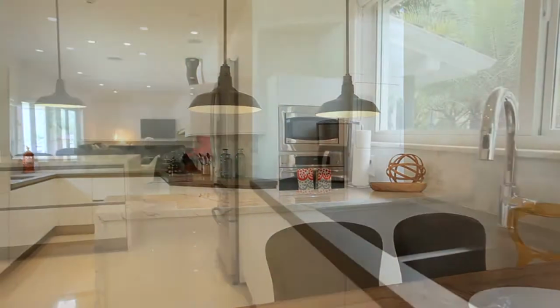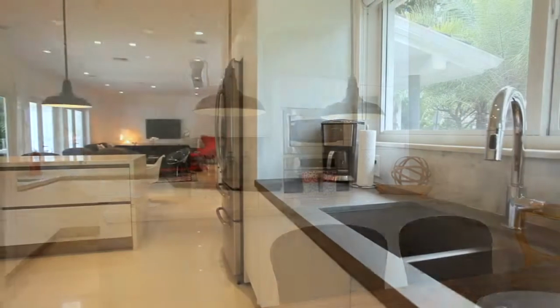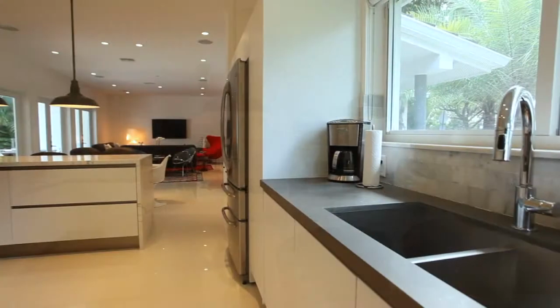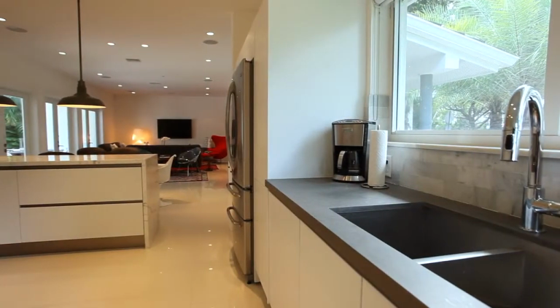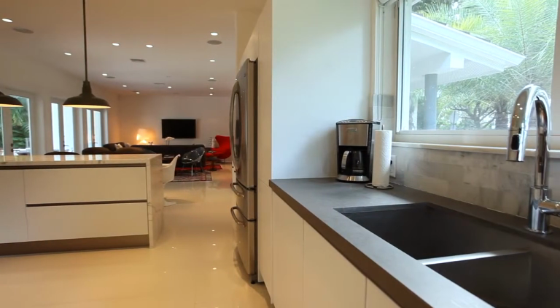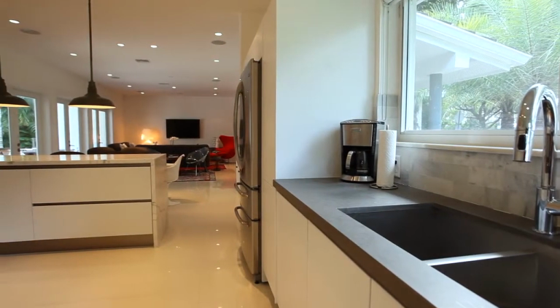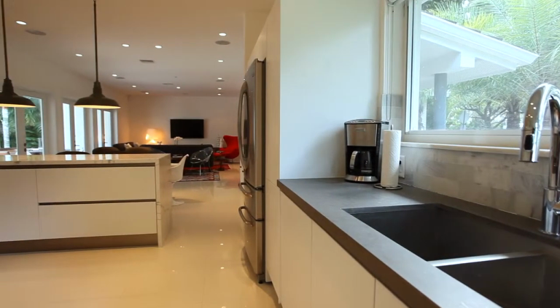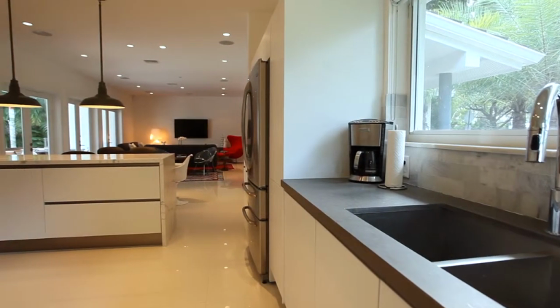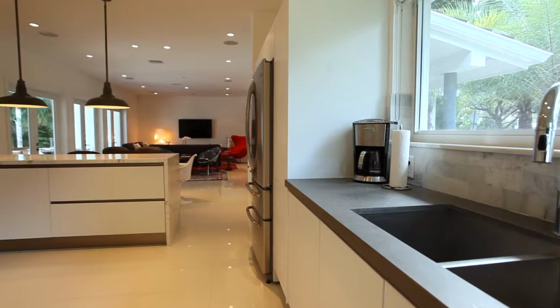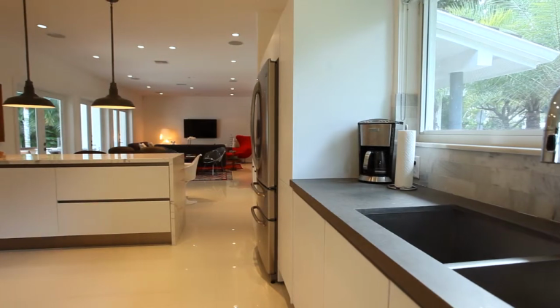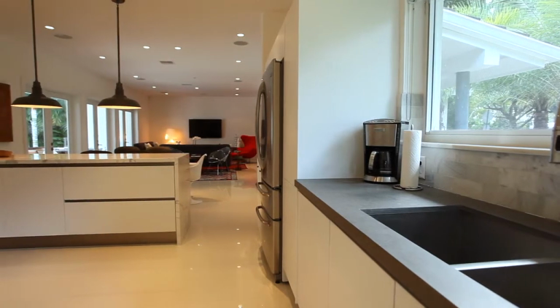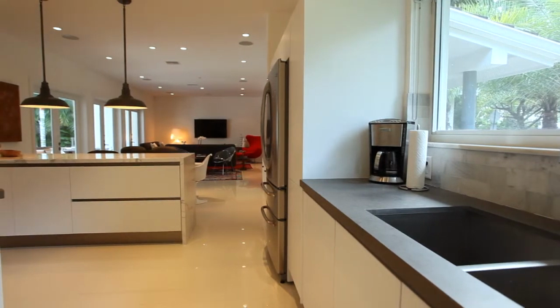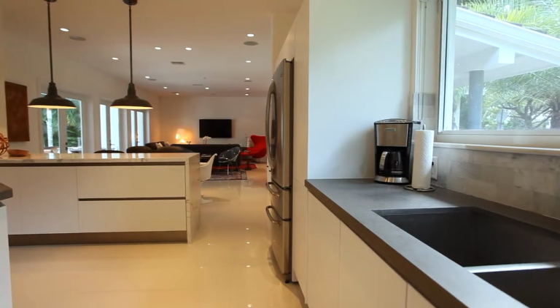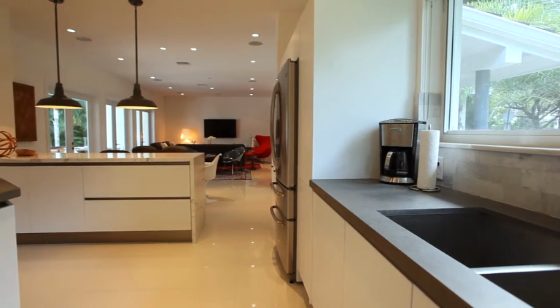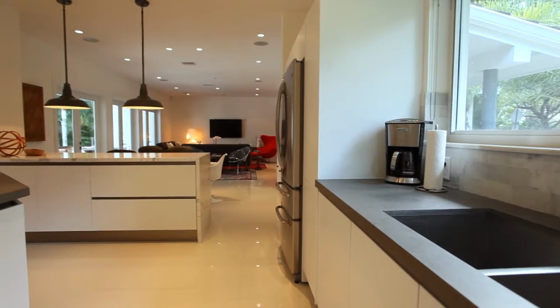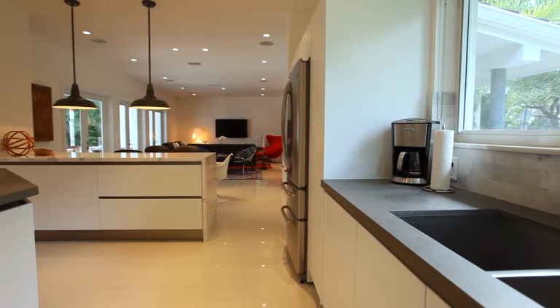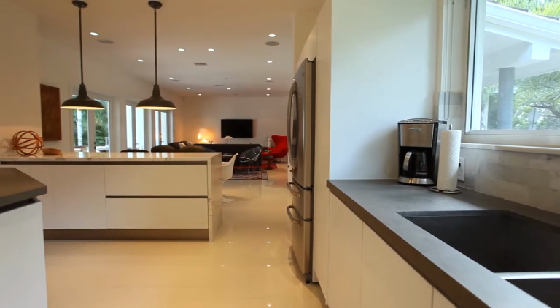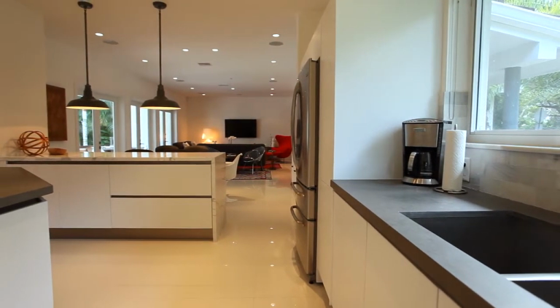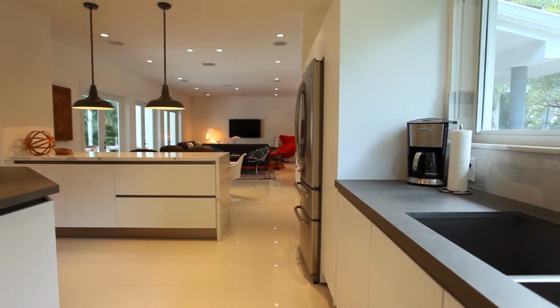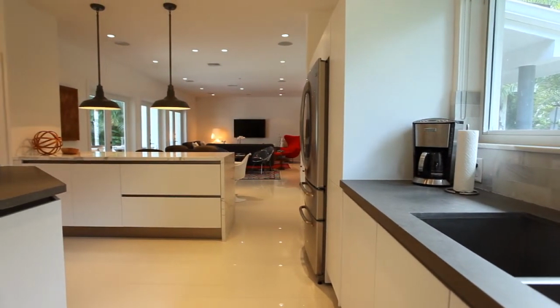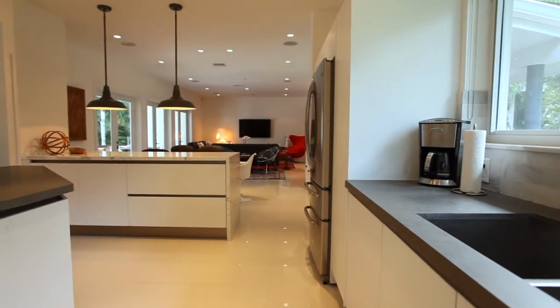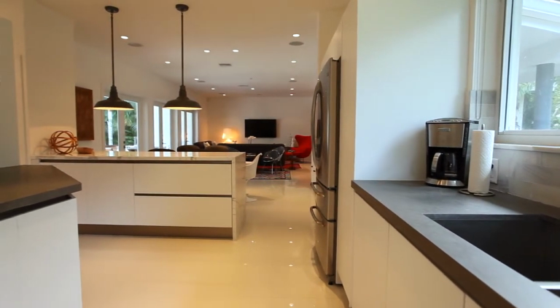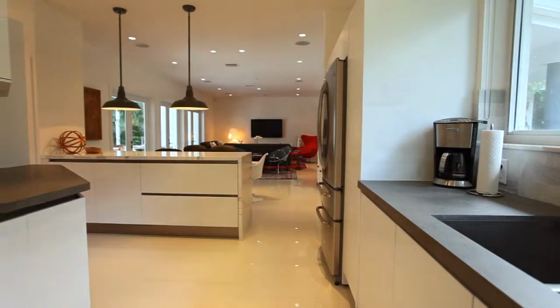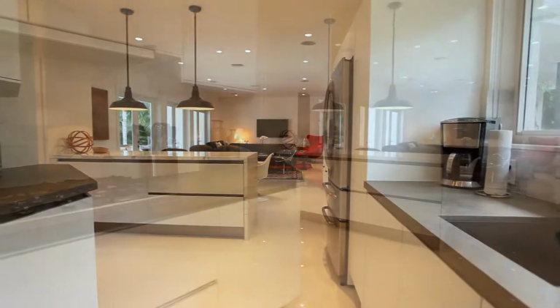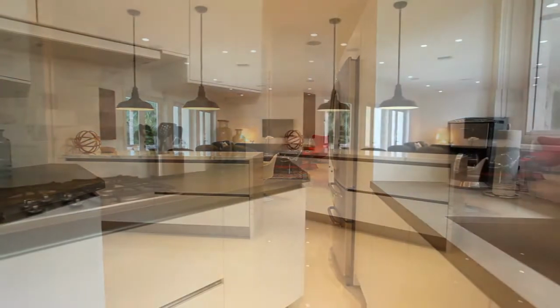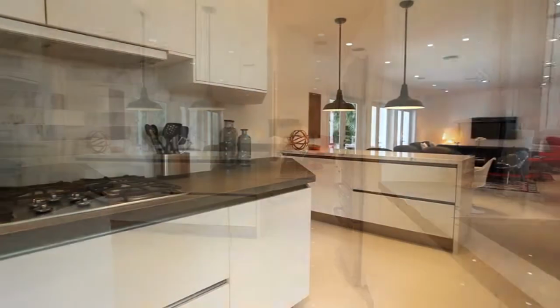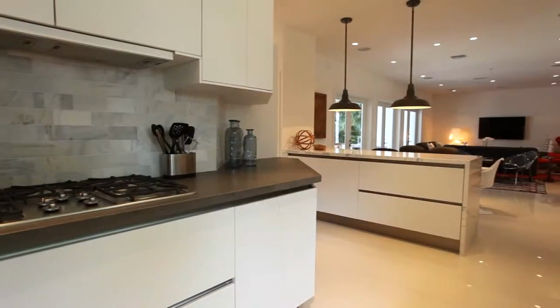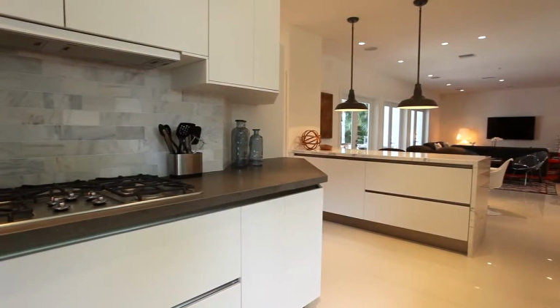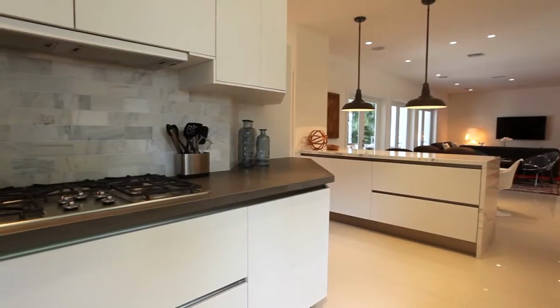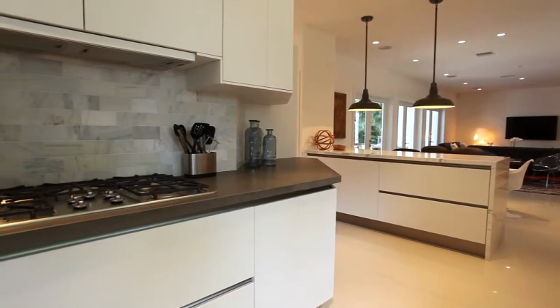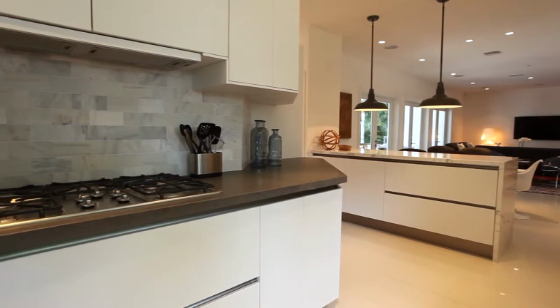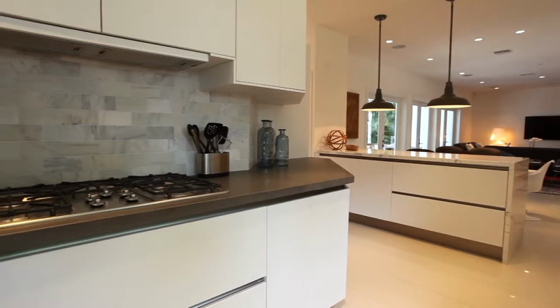The modern stainless steel kitchen with ample cabinetry, countertops and top-grade appliances will excite your inner chef.